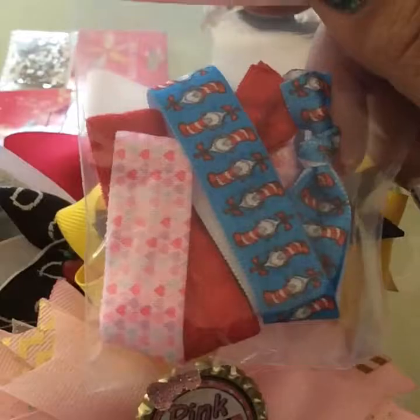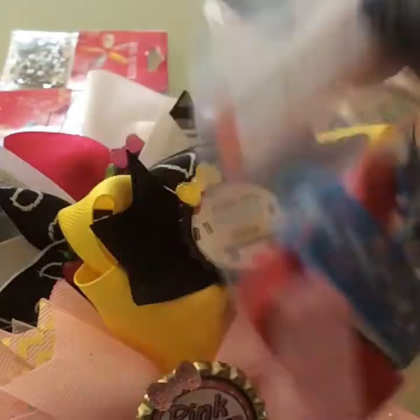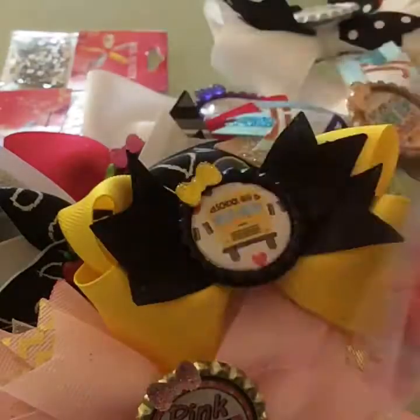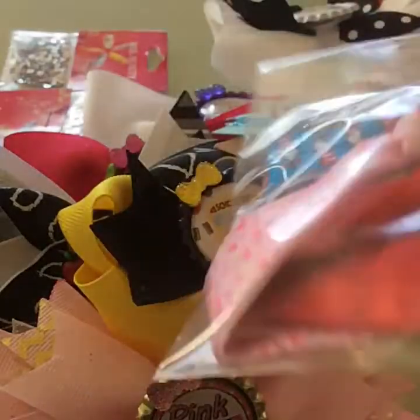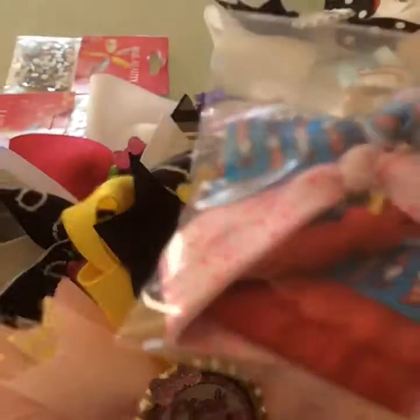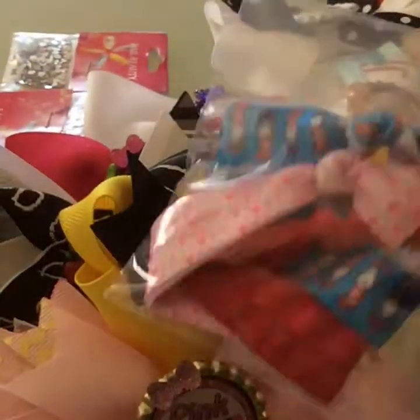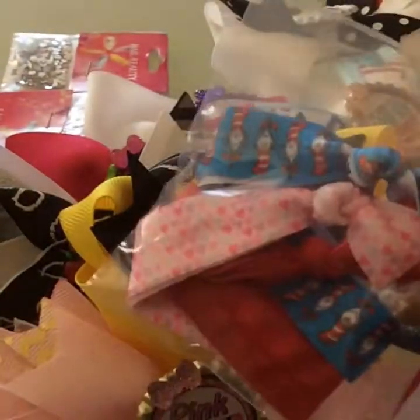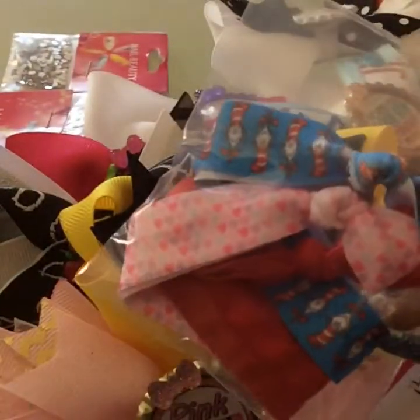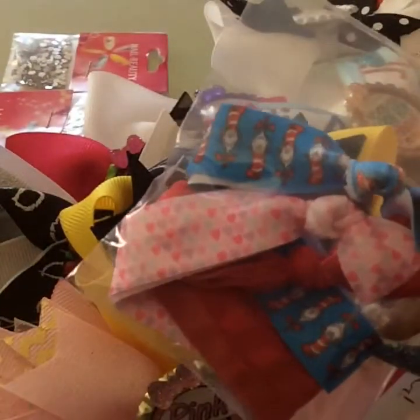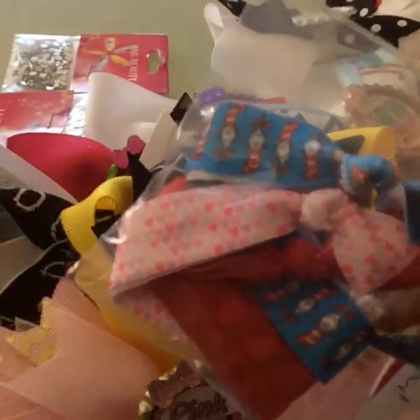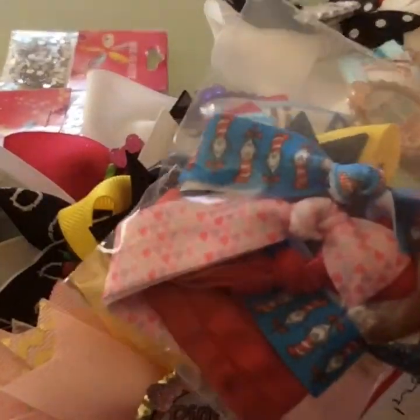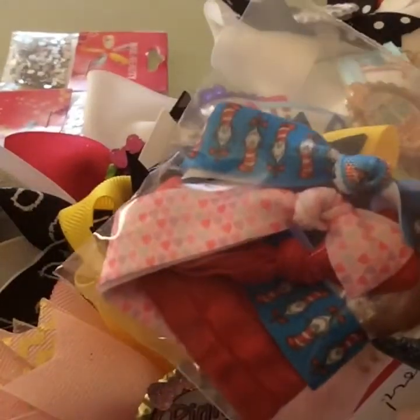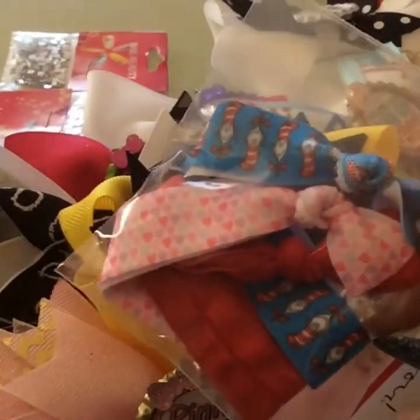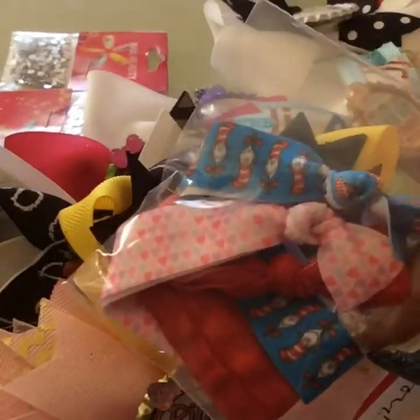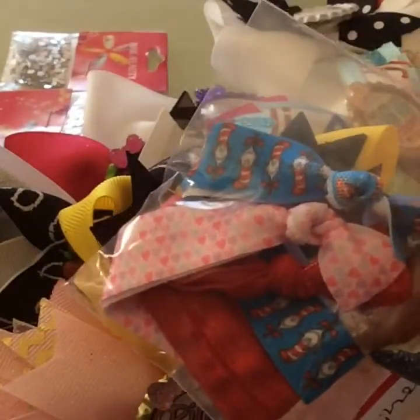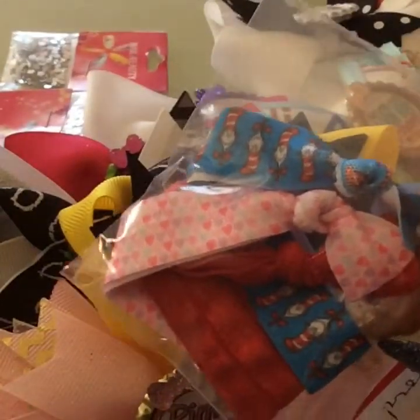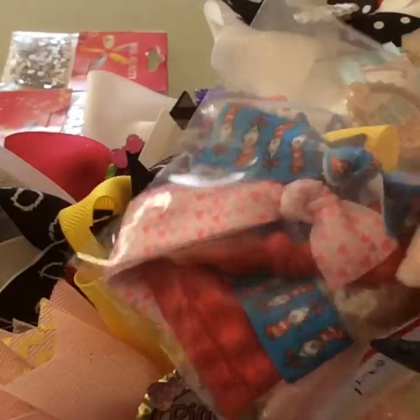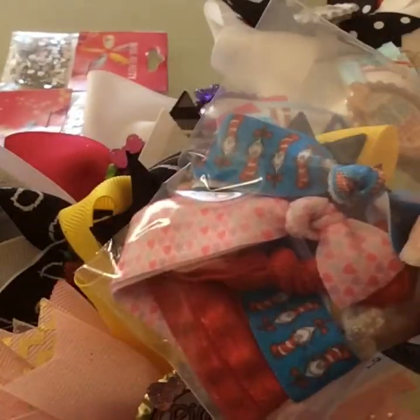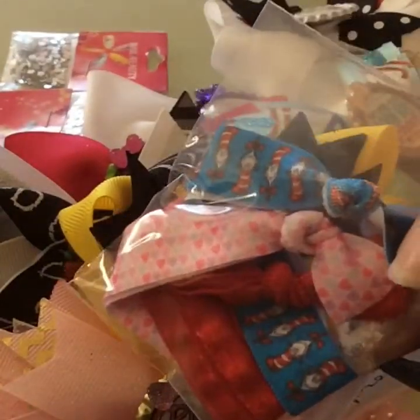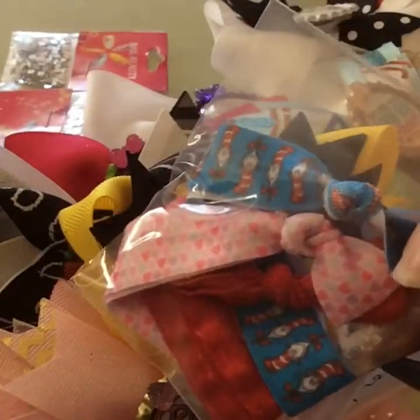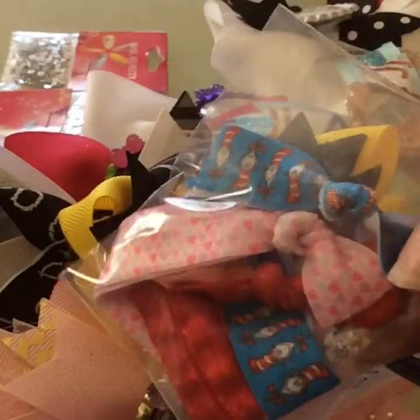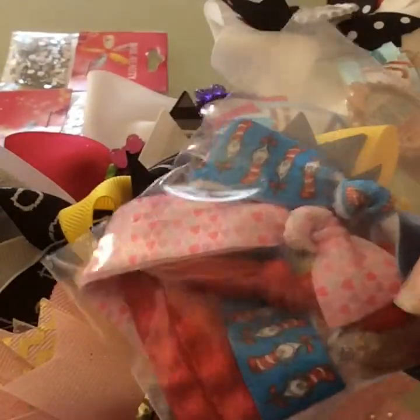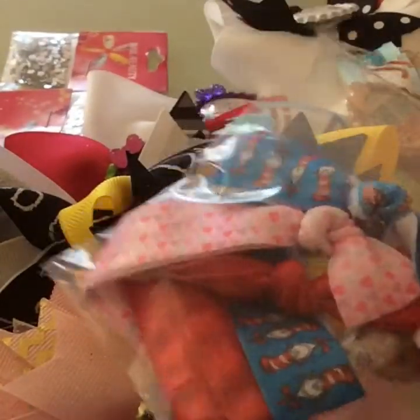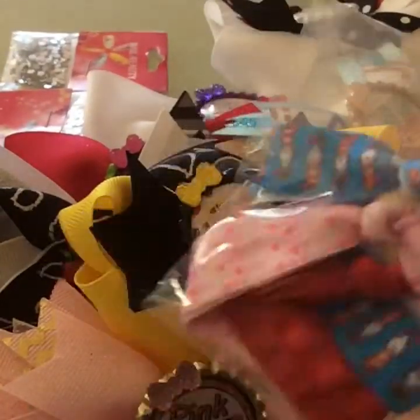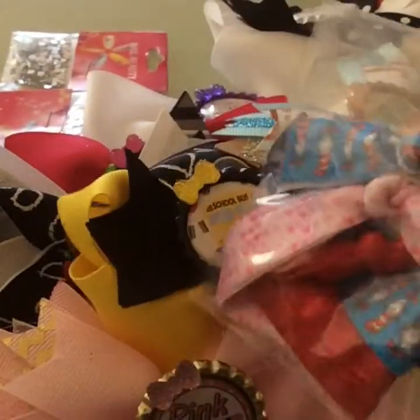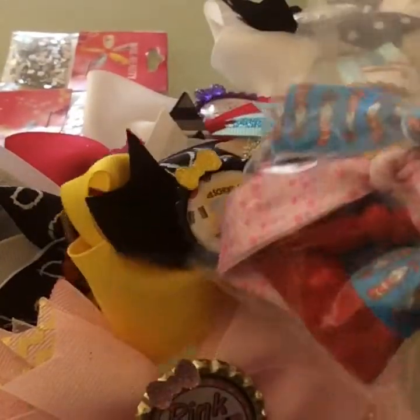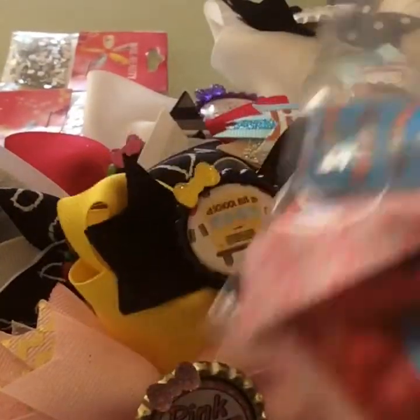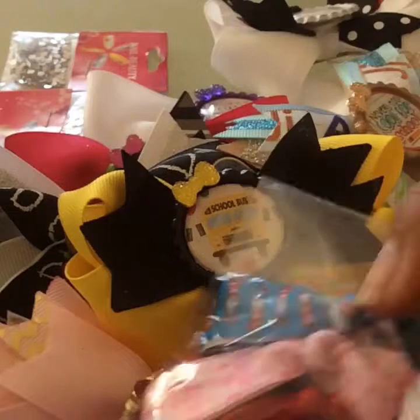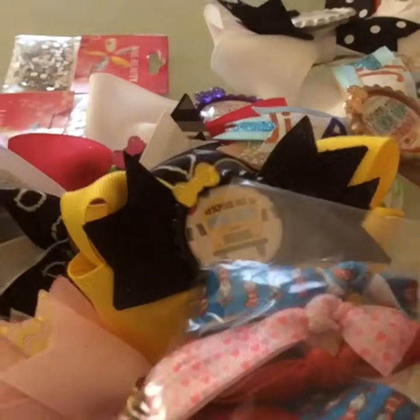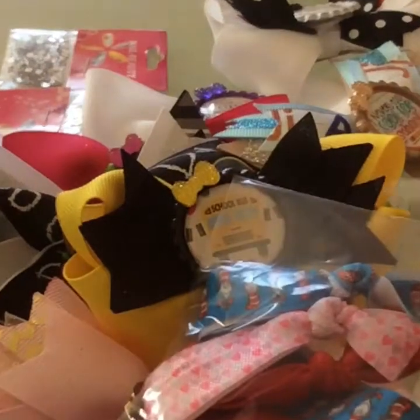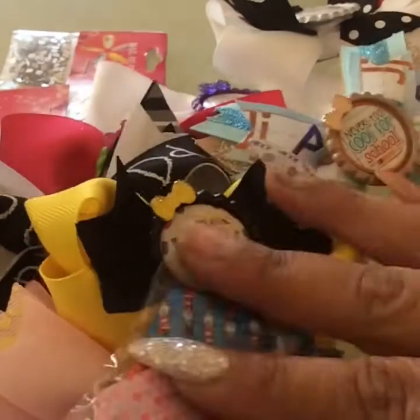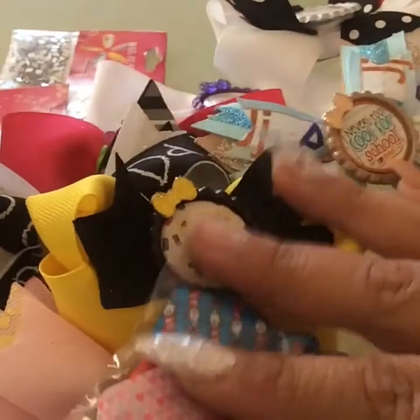She added some extras — some little ponytail bands, some Cat in the Hat ones, some heart ones, and a red one, which is absolutely awesome. I love these so that they can carry them around in case they need them.